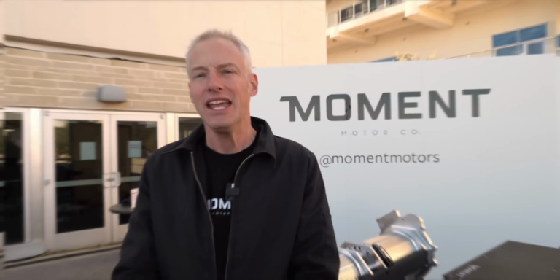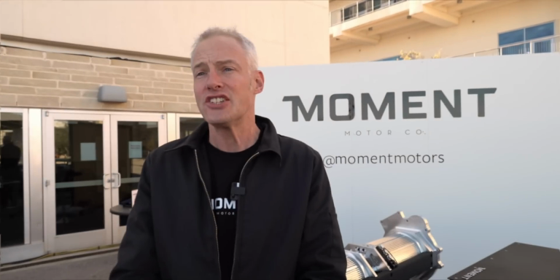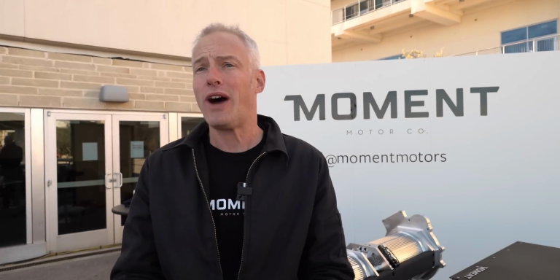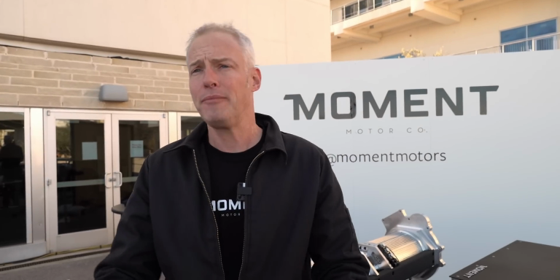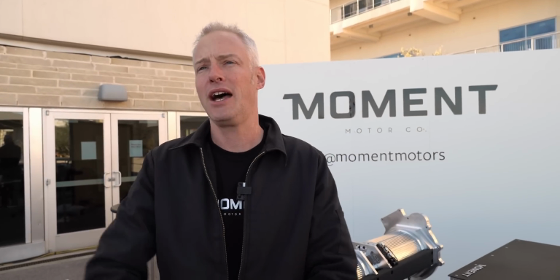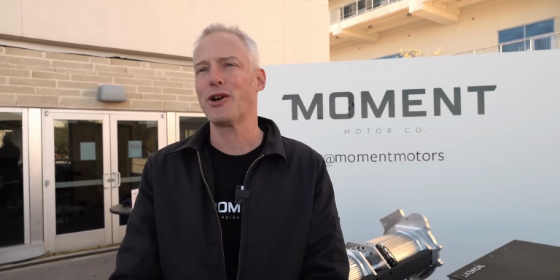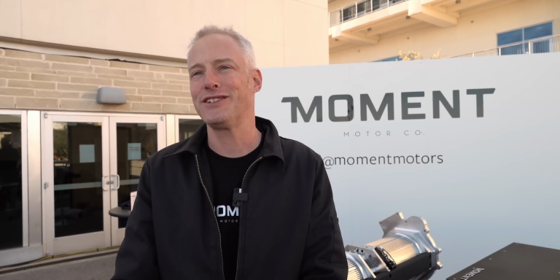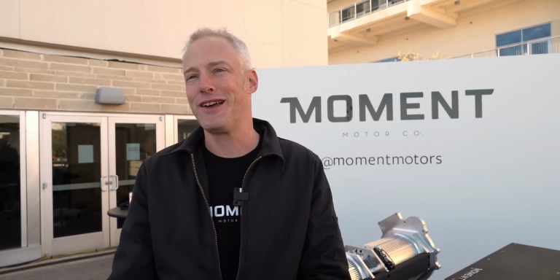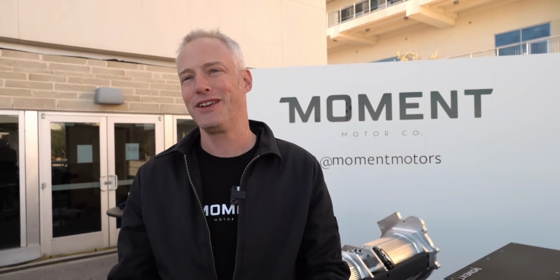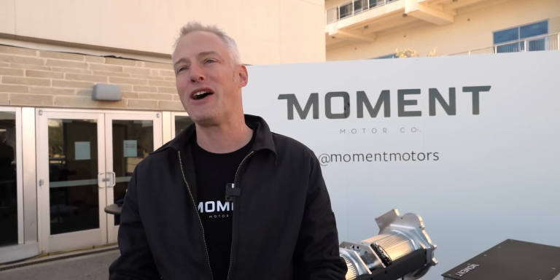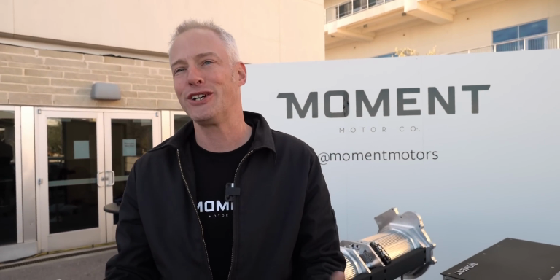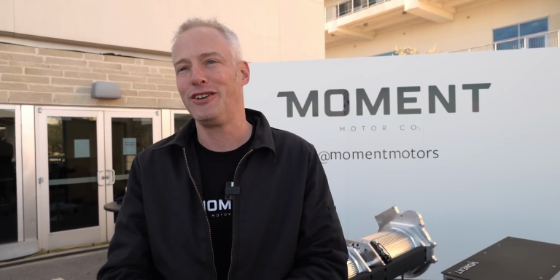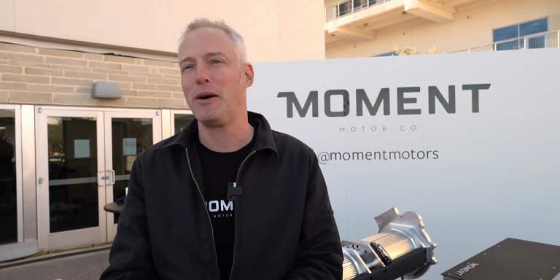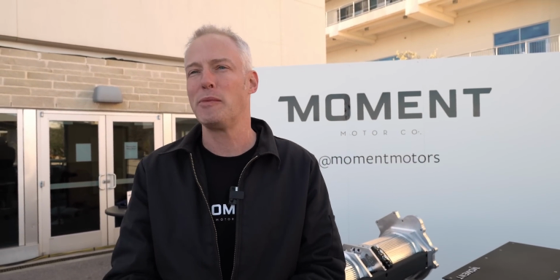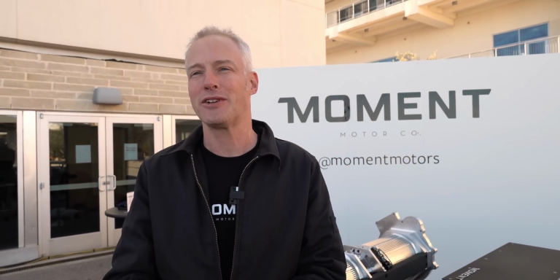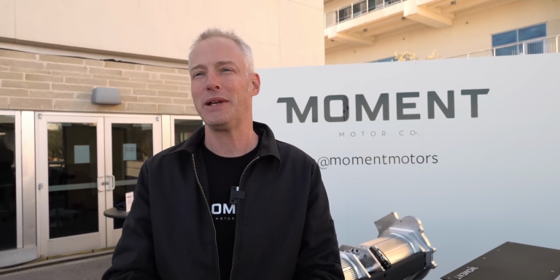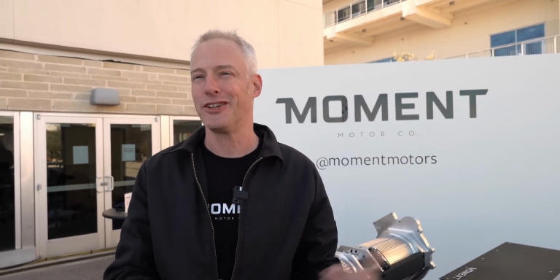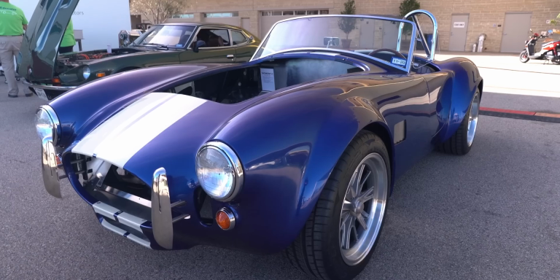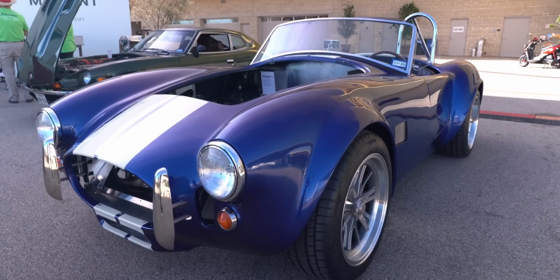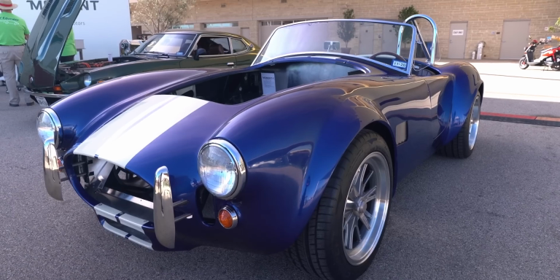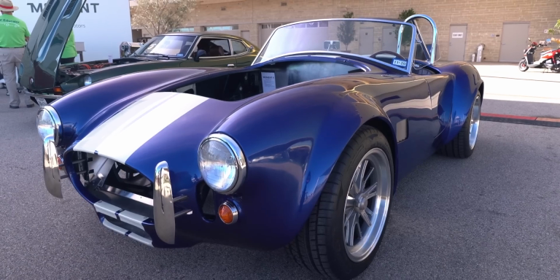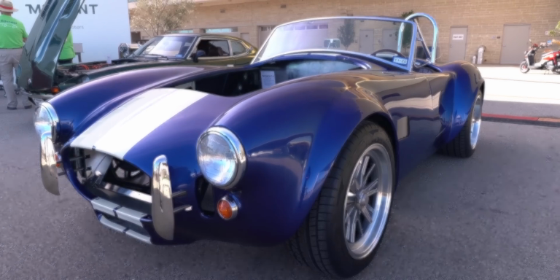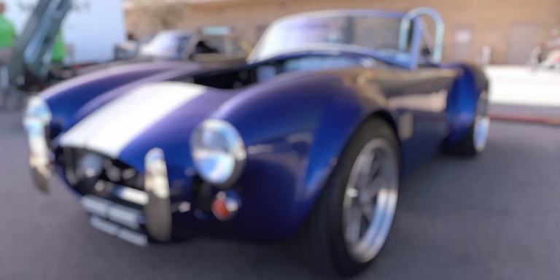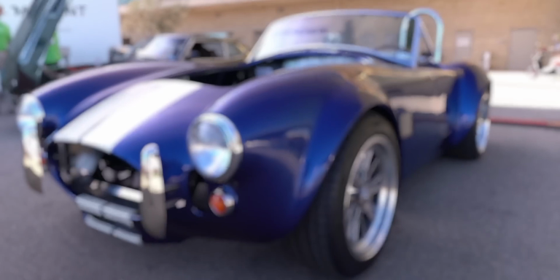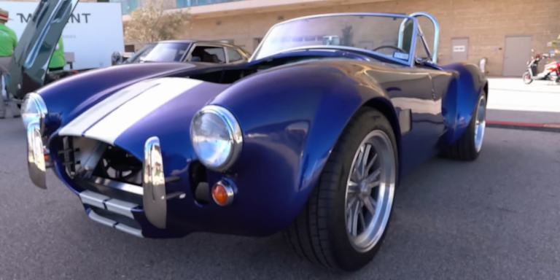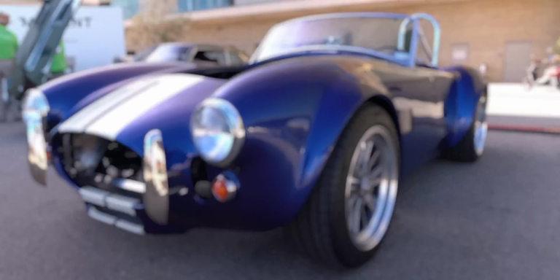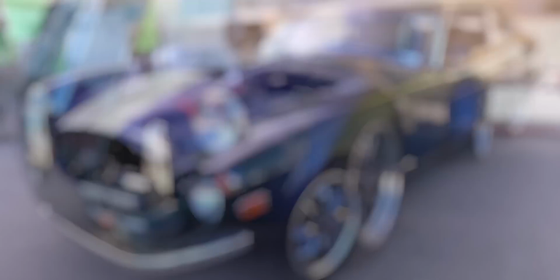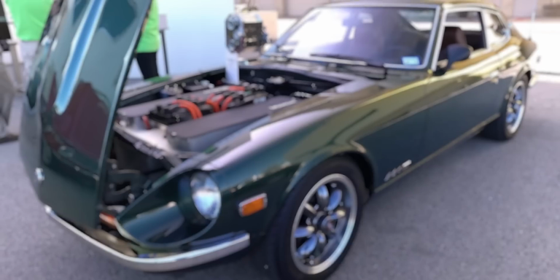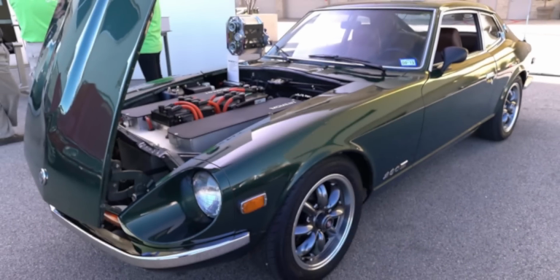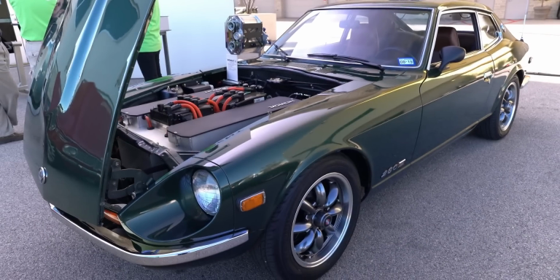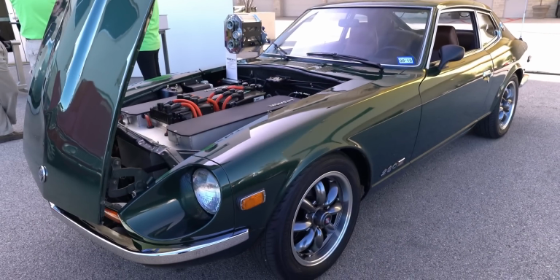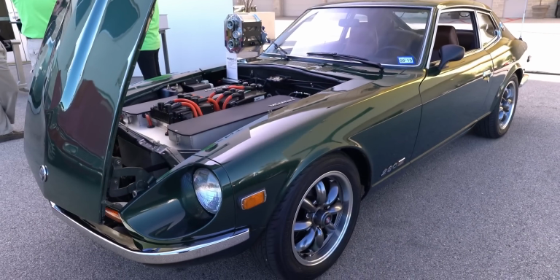I'm Mark Davis. I'm the founder of Moment Motor Company here in Austin, Texas, and we convert classic cars into electric vehicles.